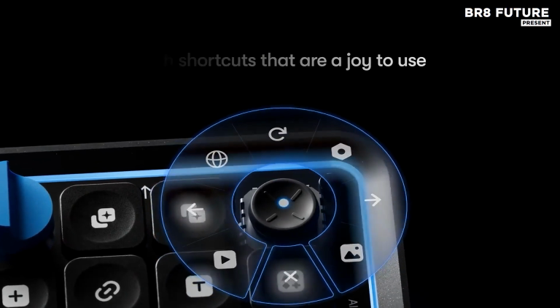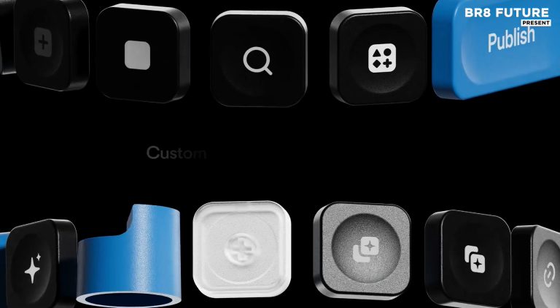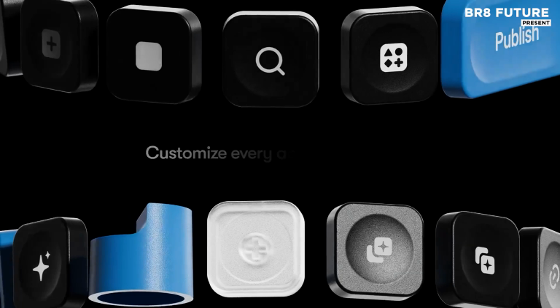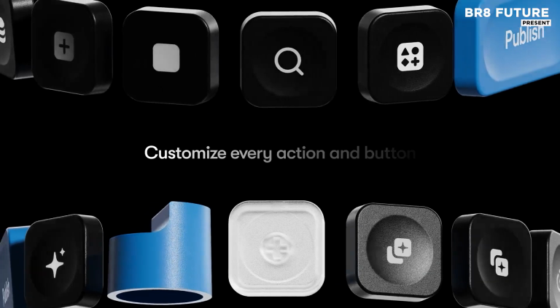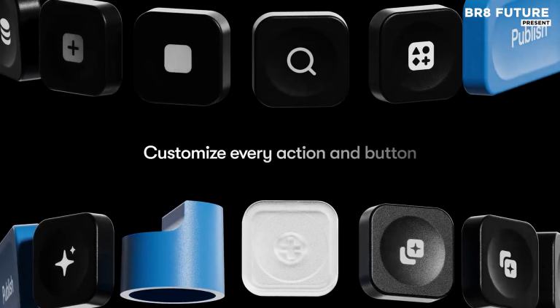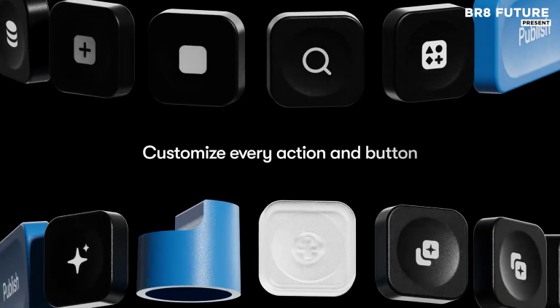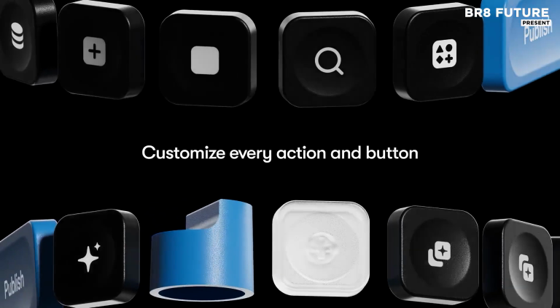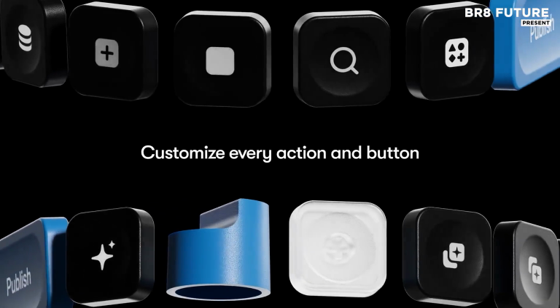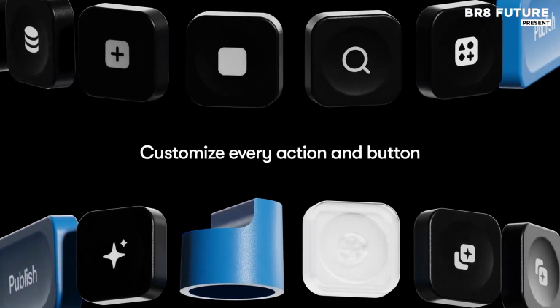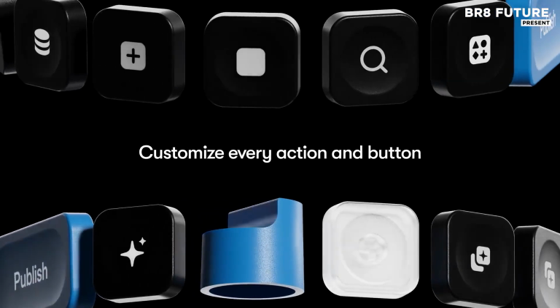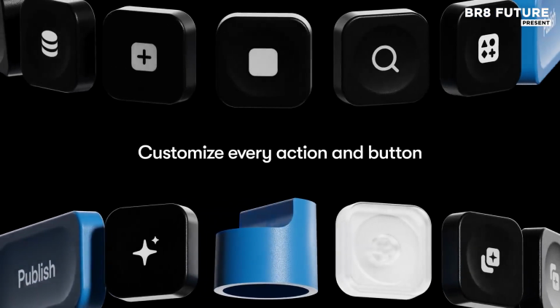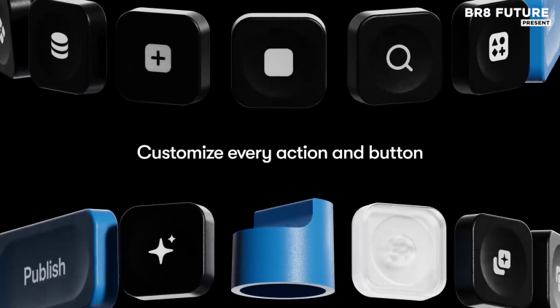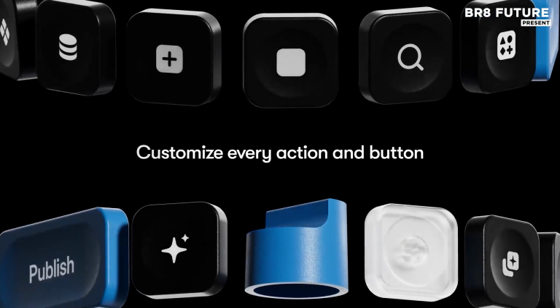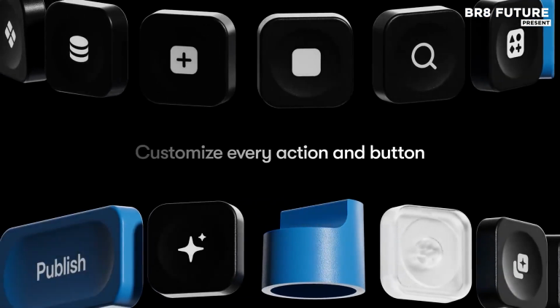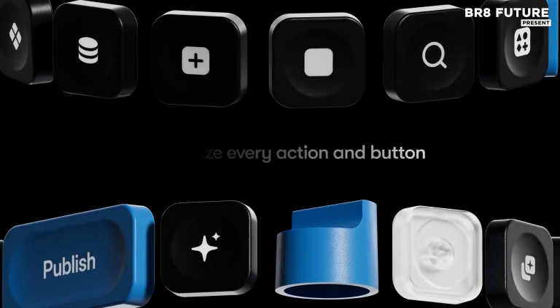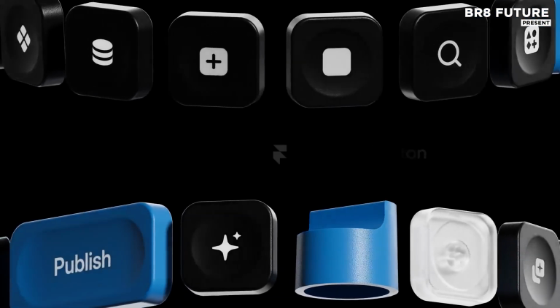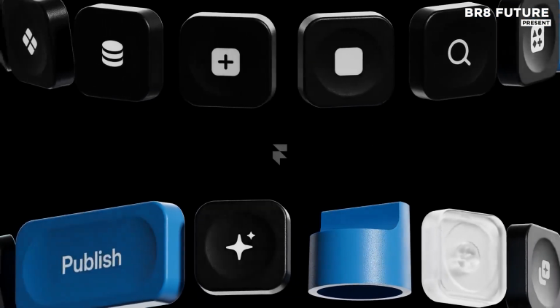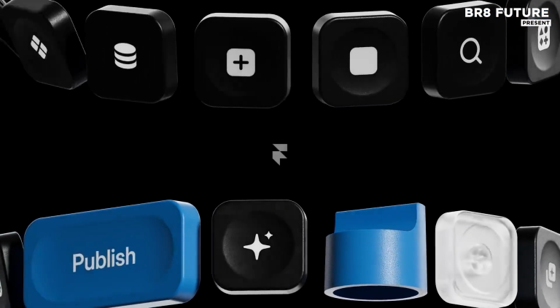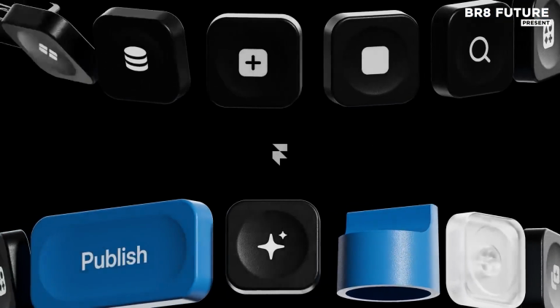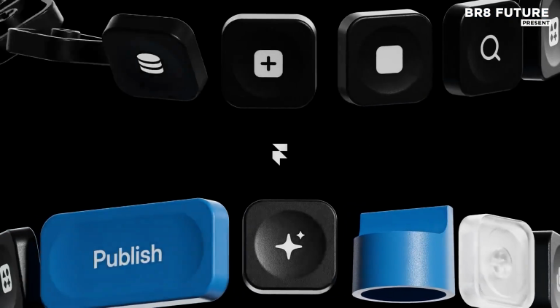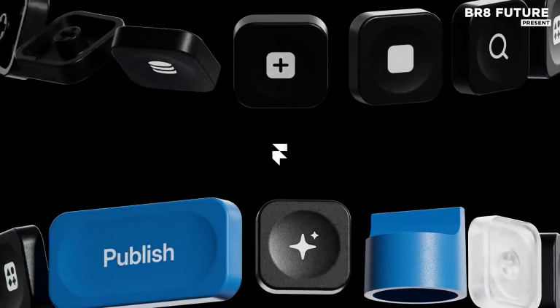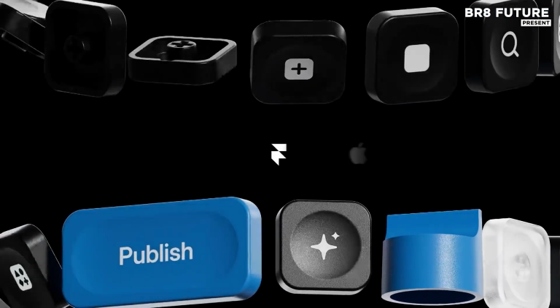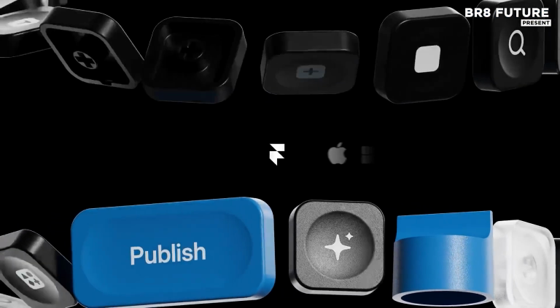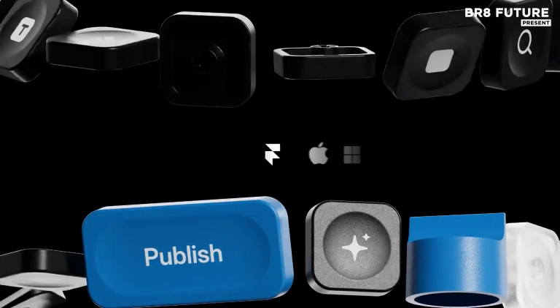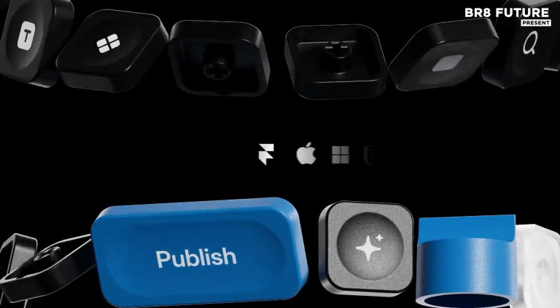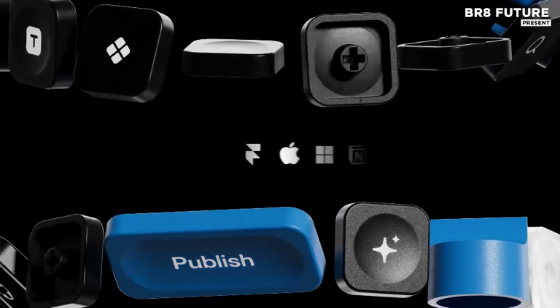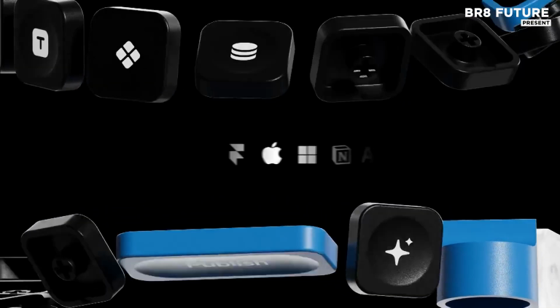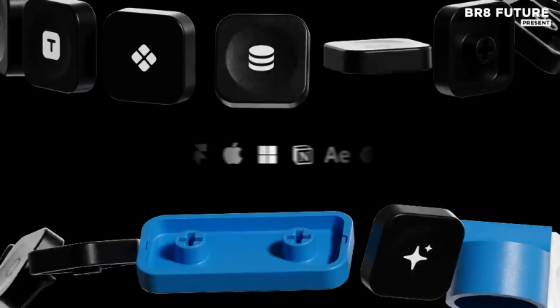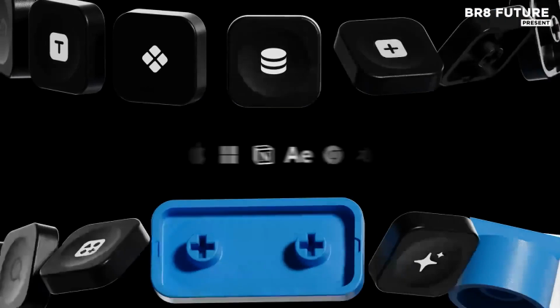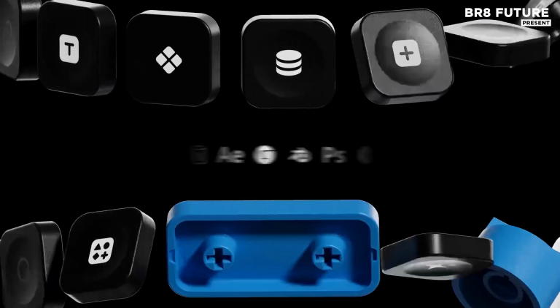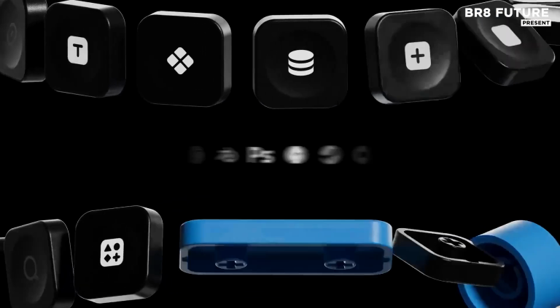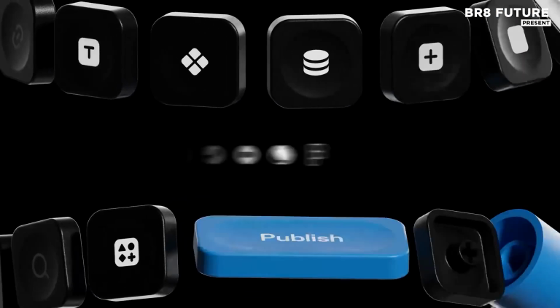The 45 keycaps, including the Framer Icon keyset, let you build muscle memory for faster actions.